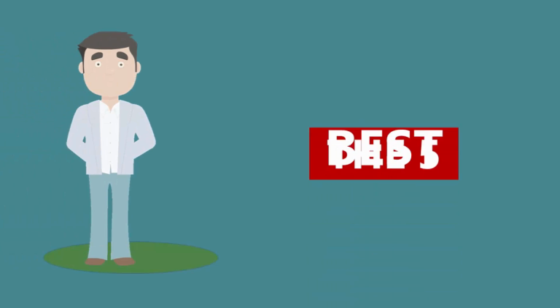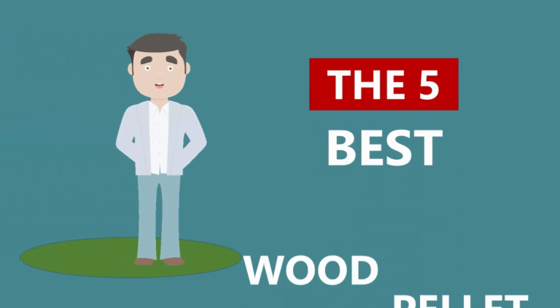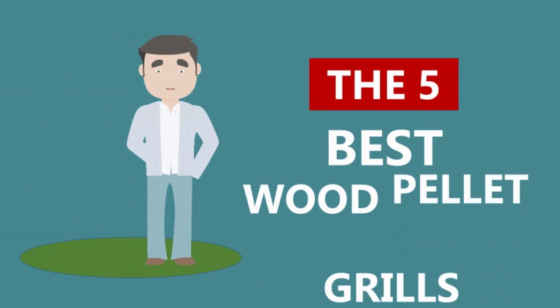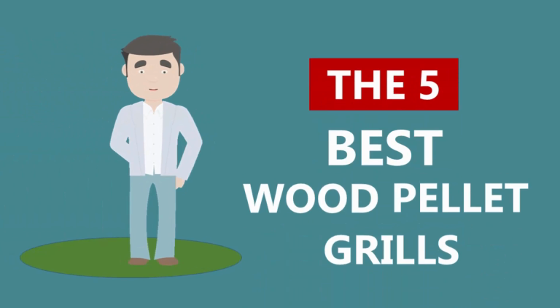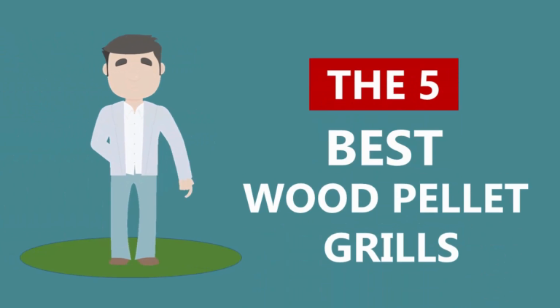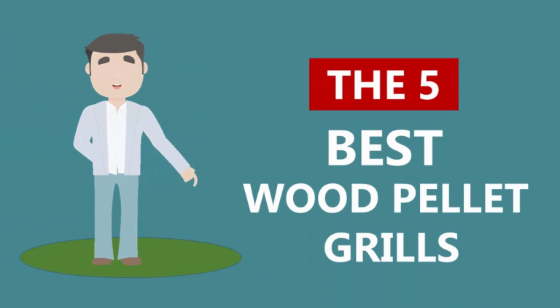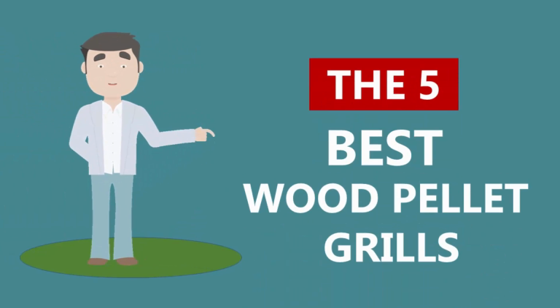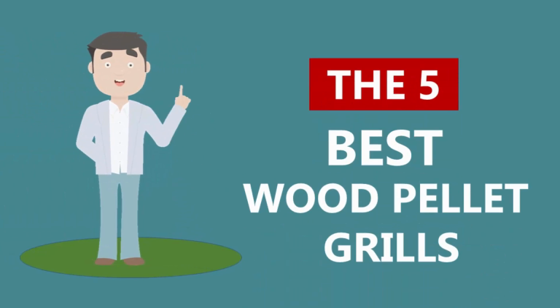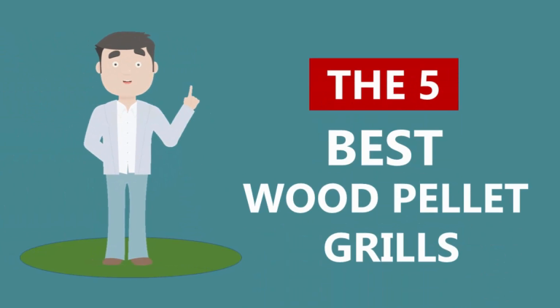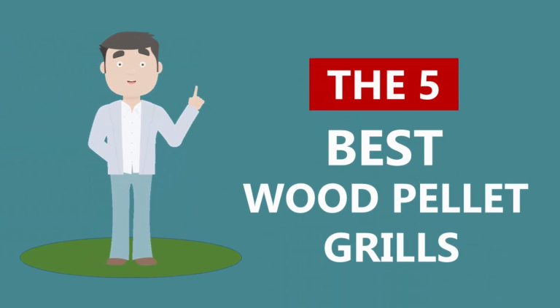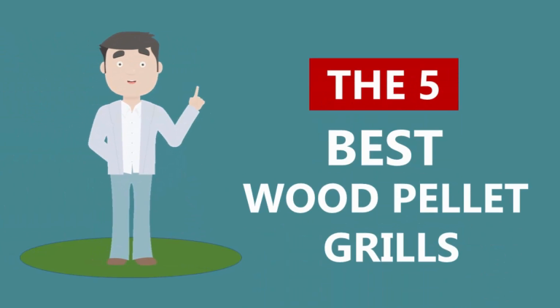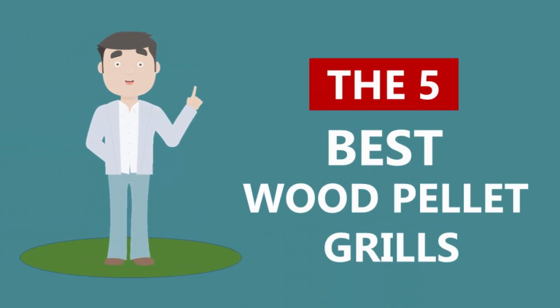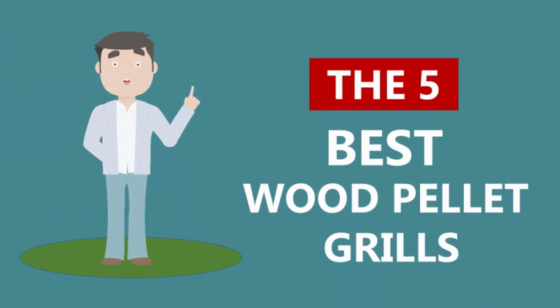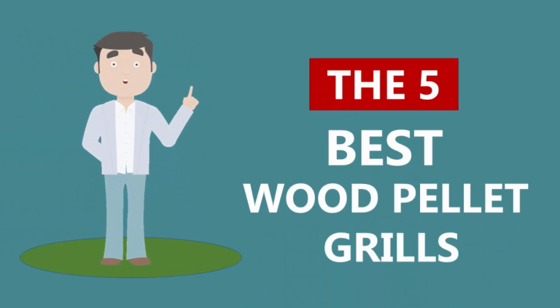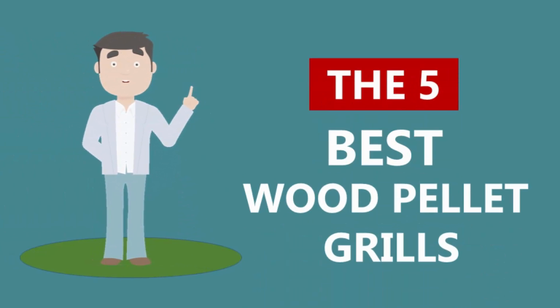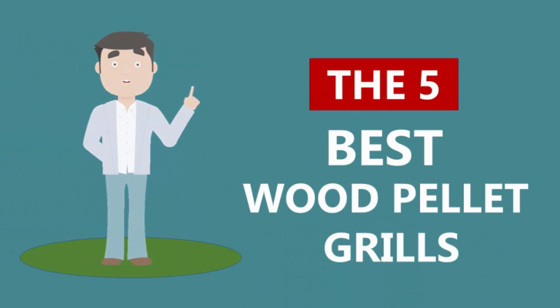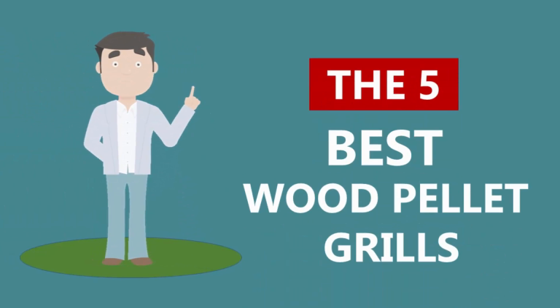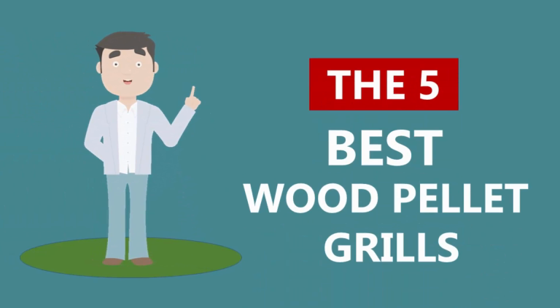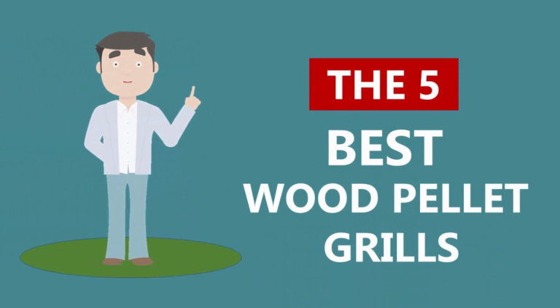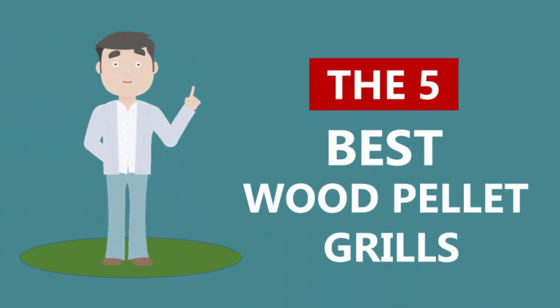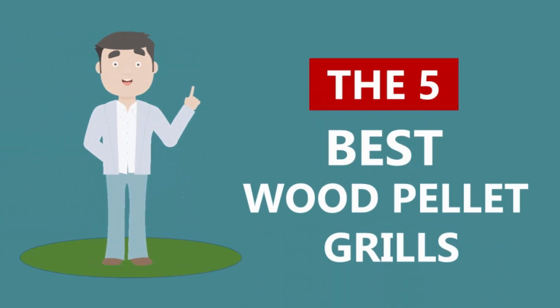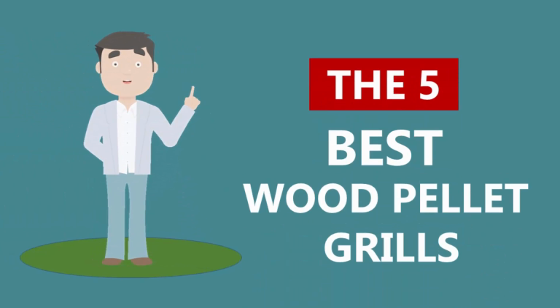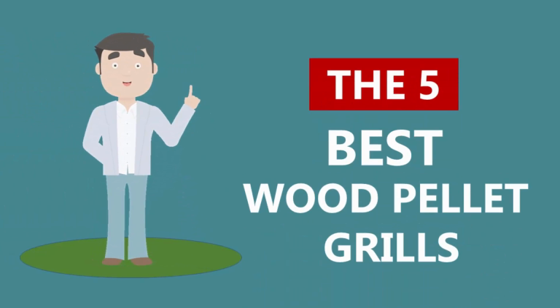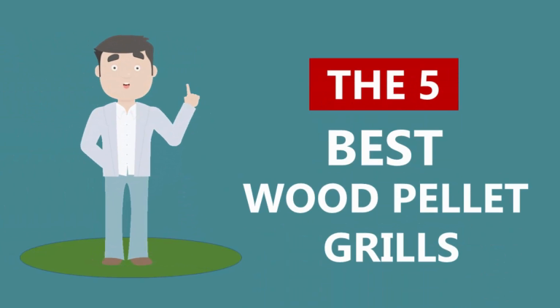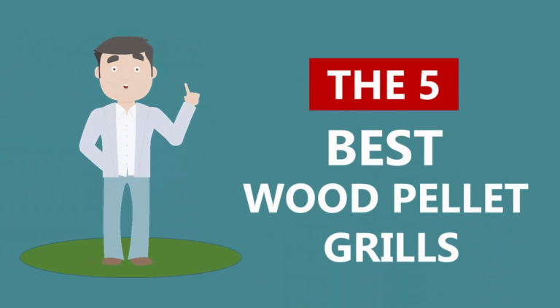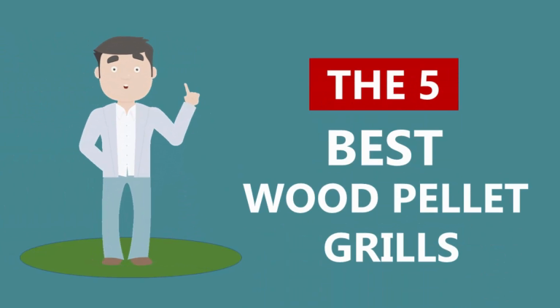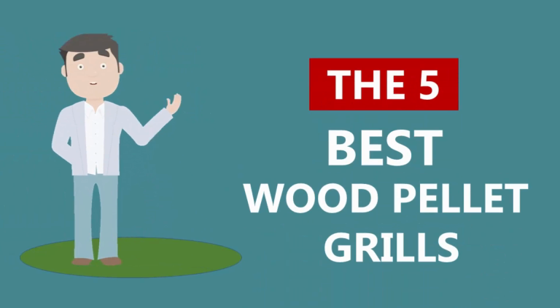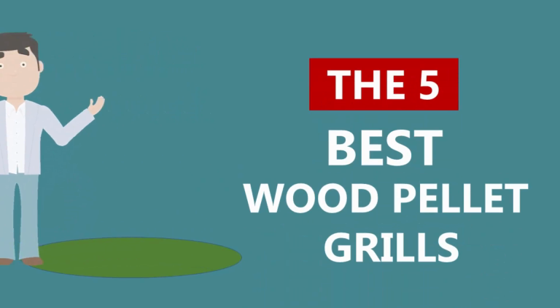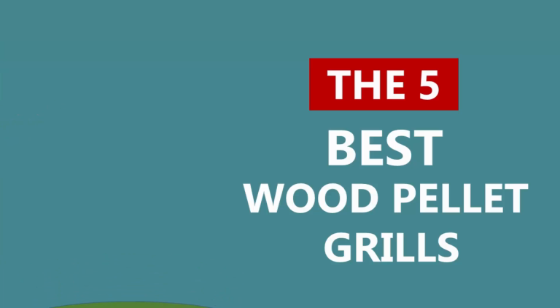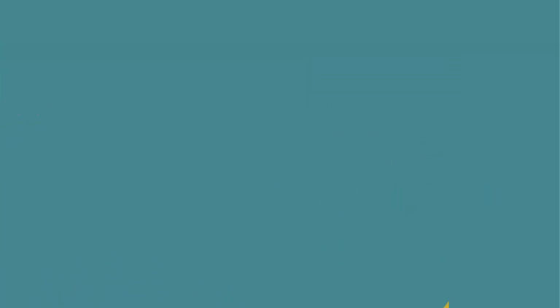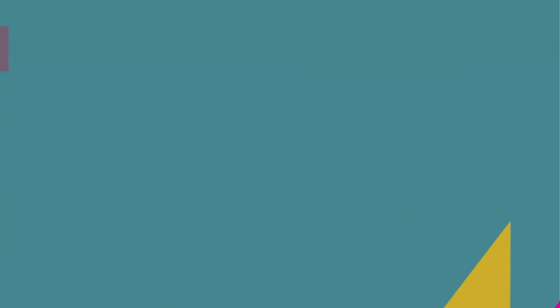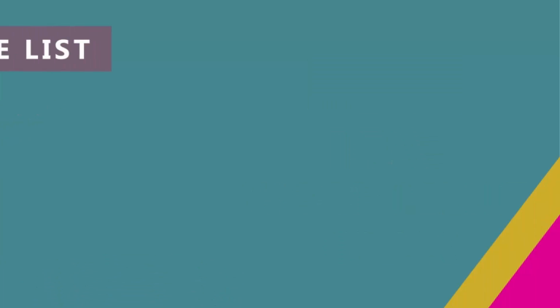Here we present the 5 best wood pellet grills. Let's get started with the list.